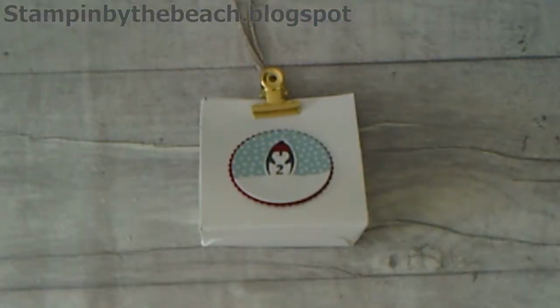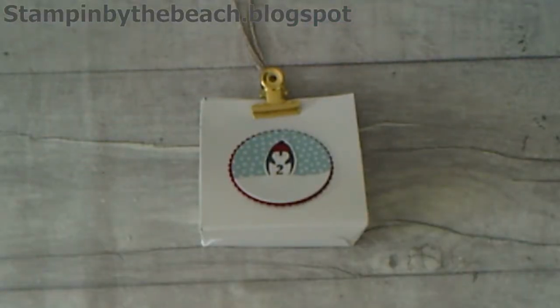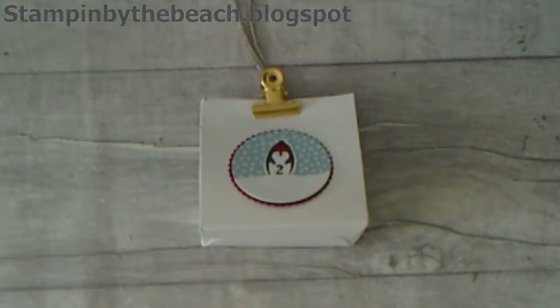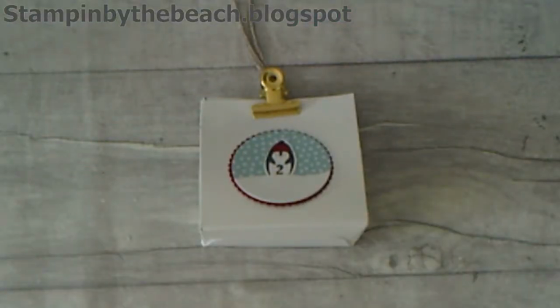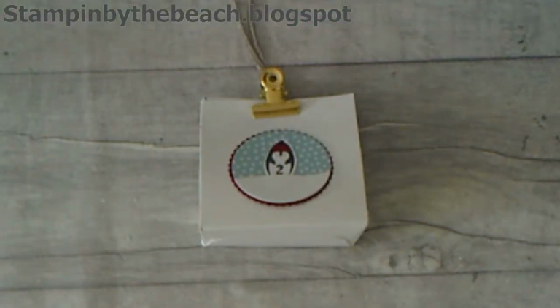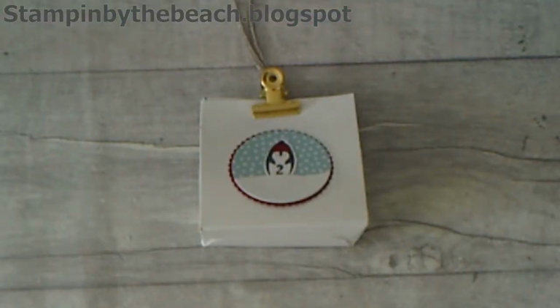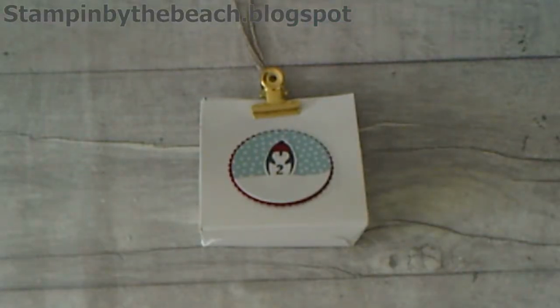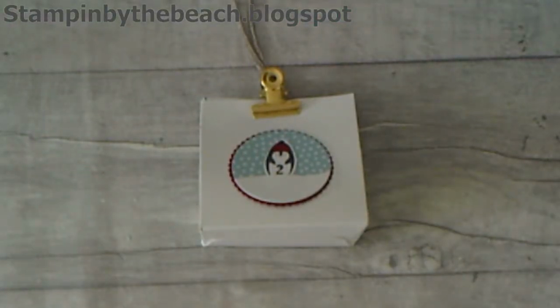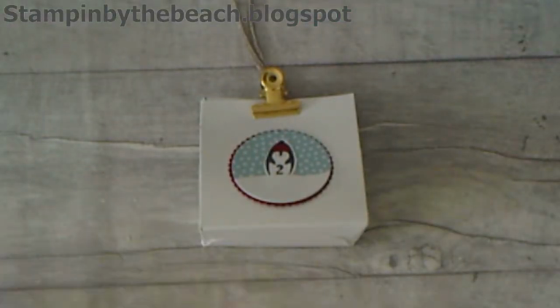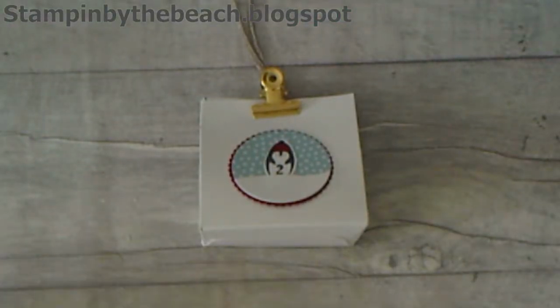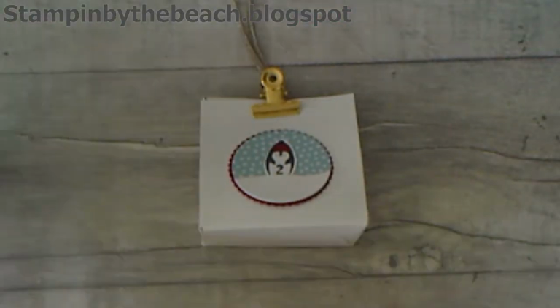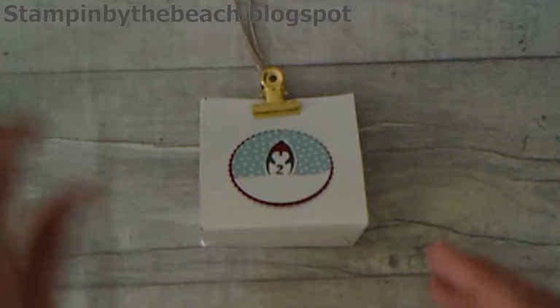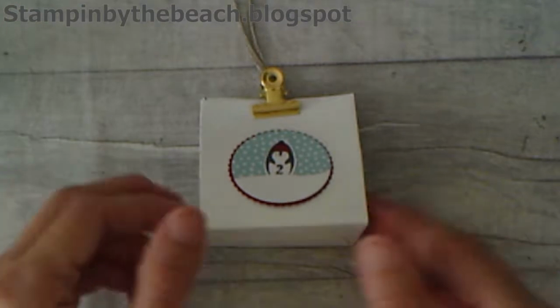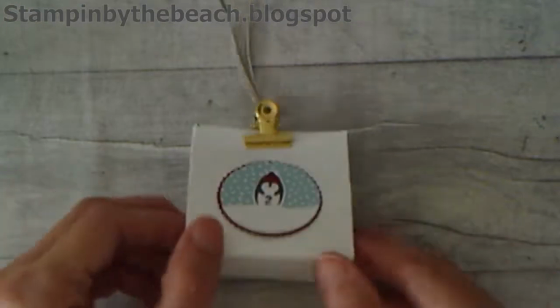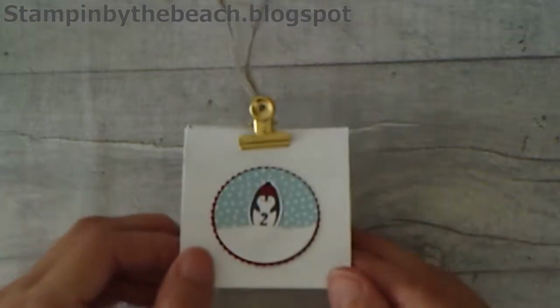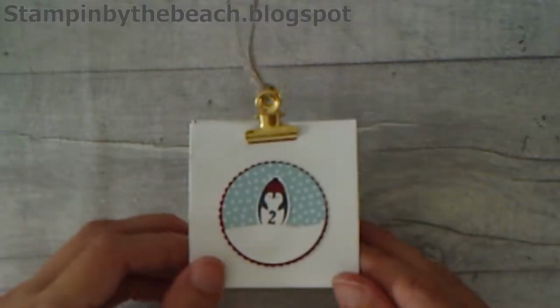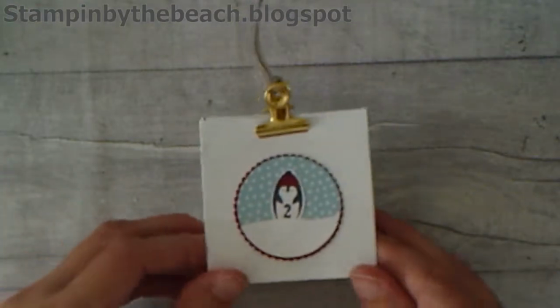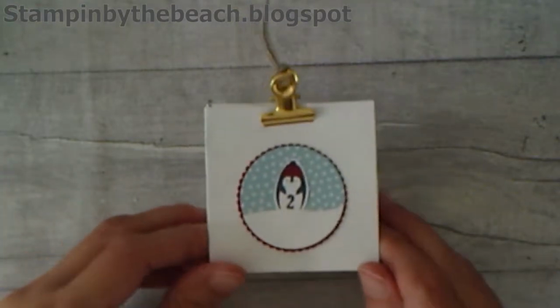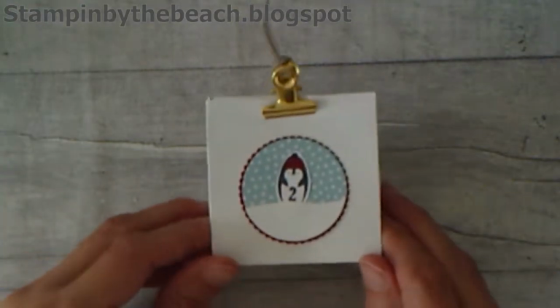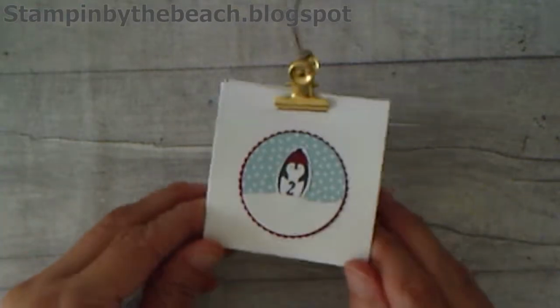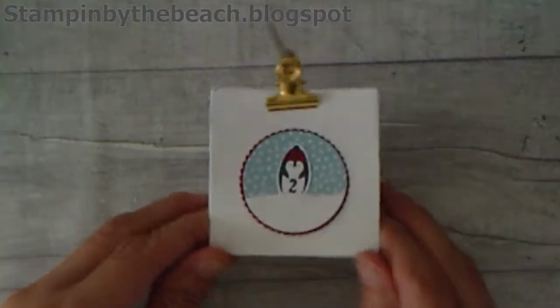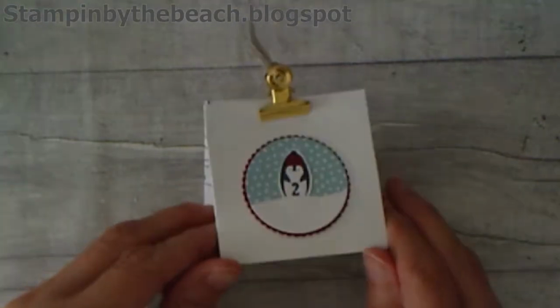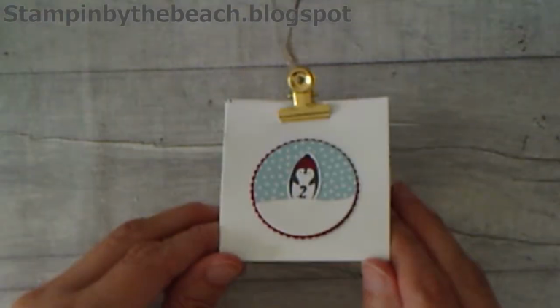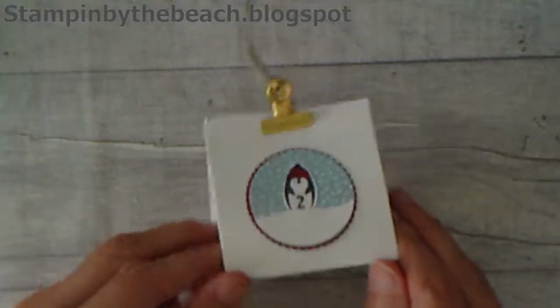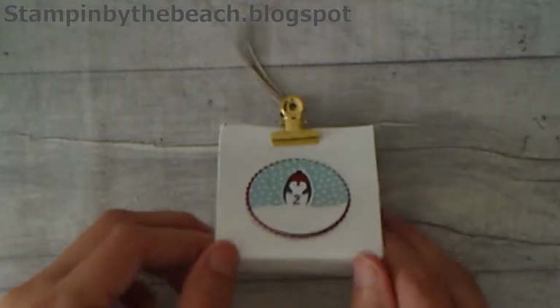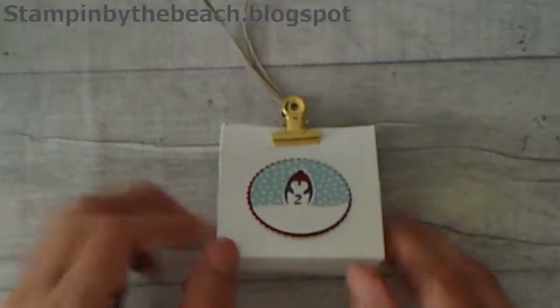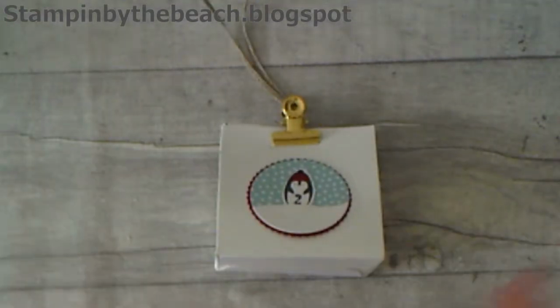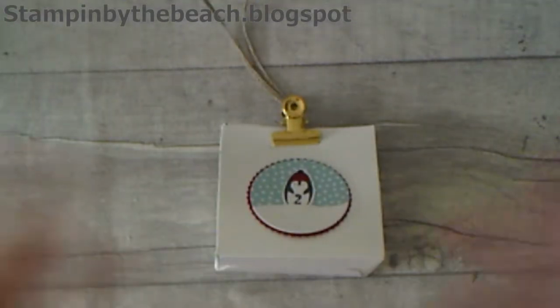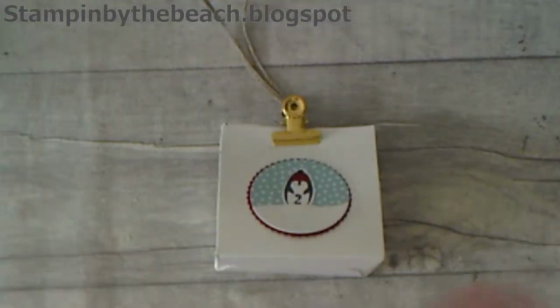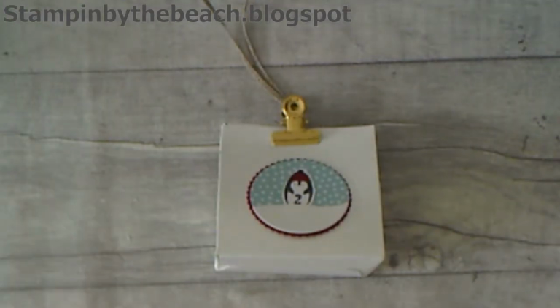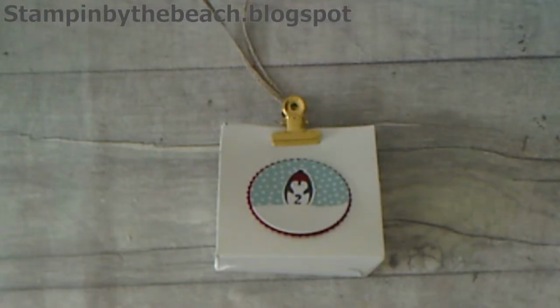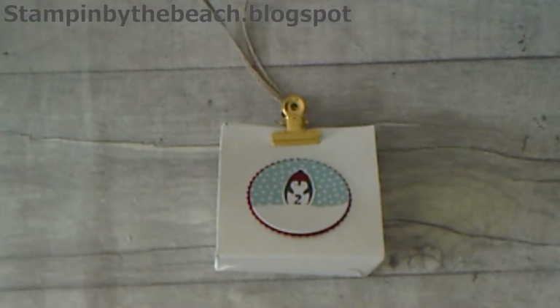I hope you enjoyed watching this. There are lots and lots of options for this. Thanks for watching, bye!